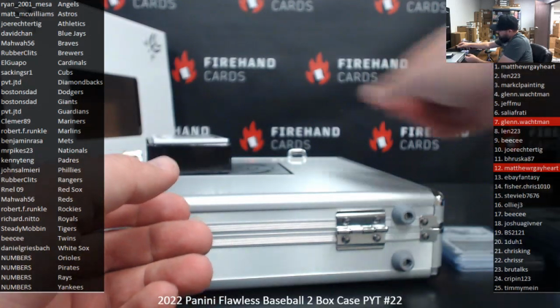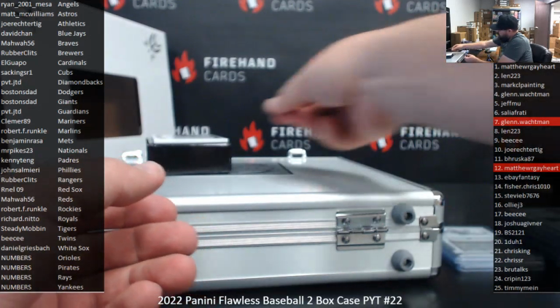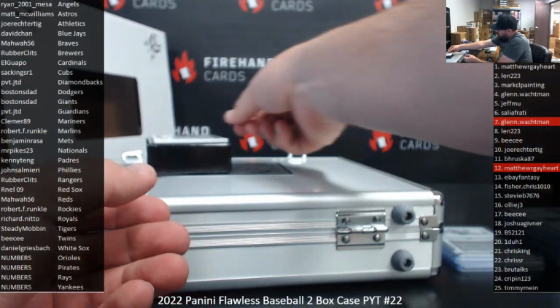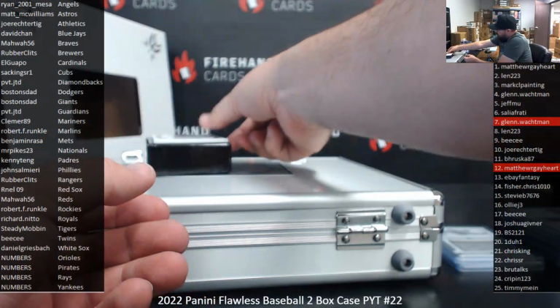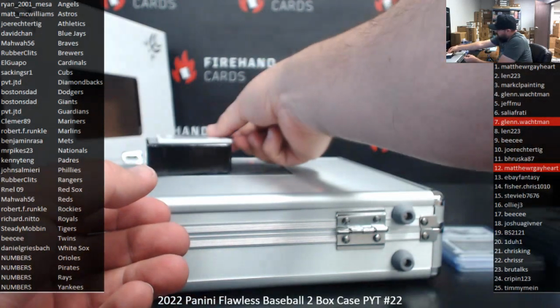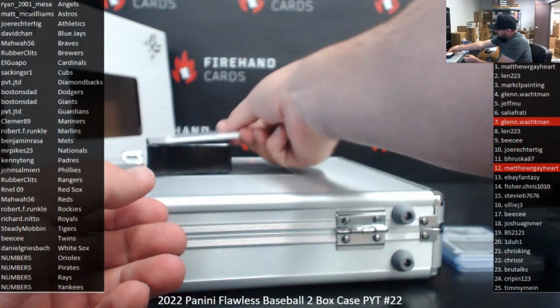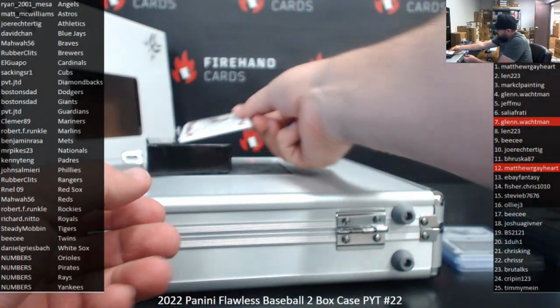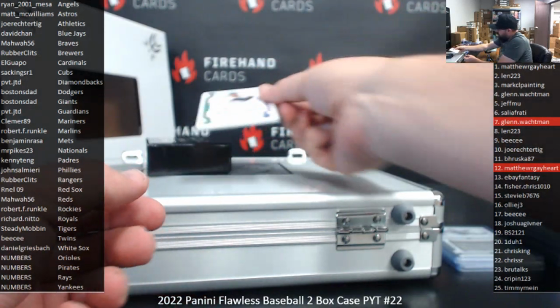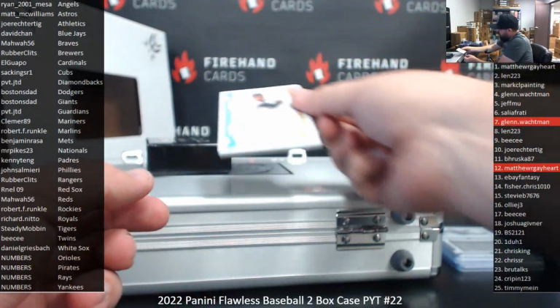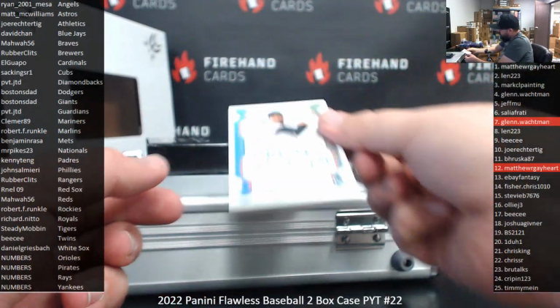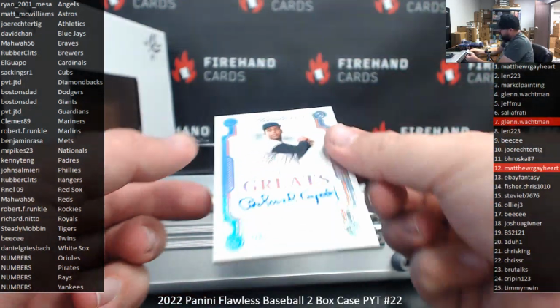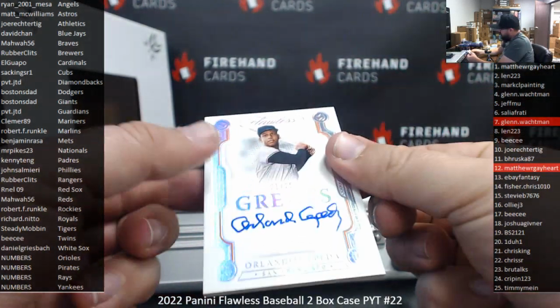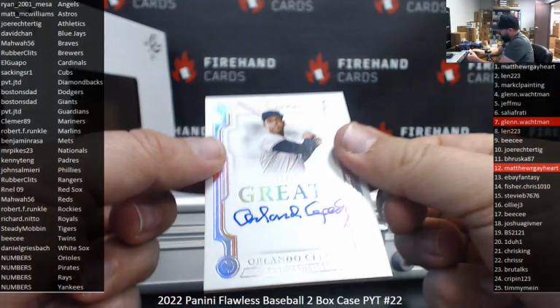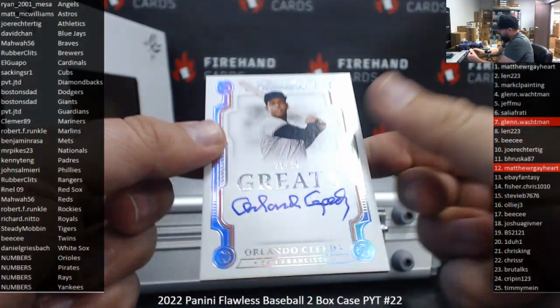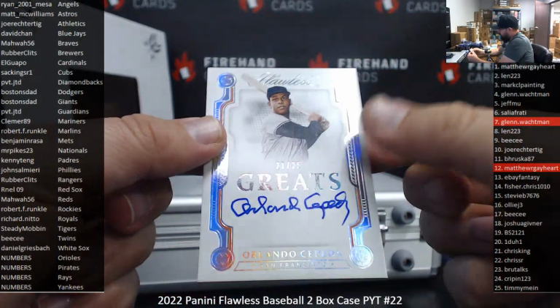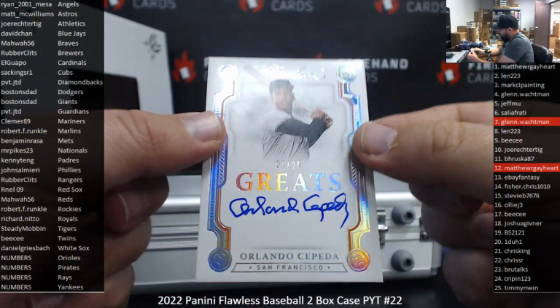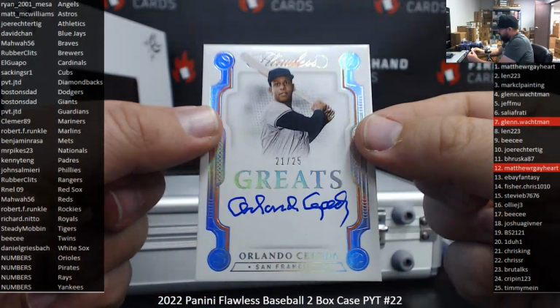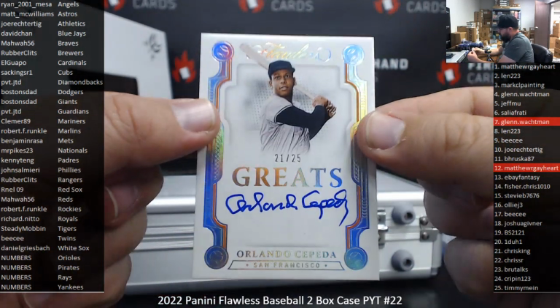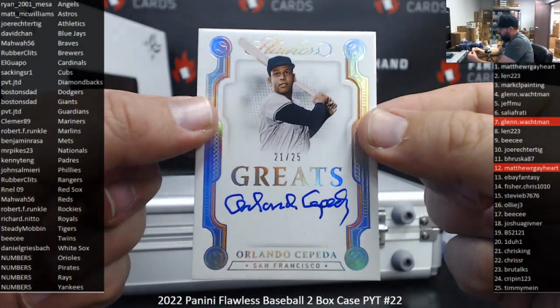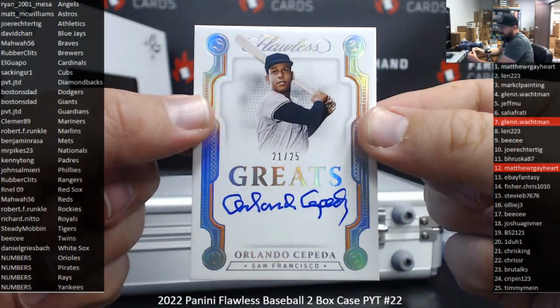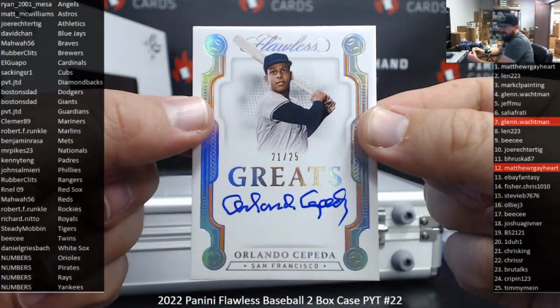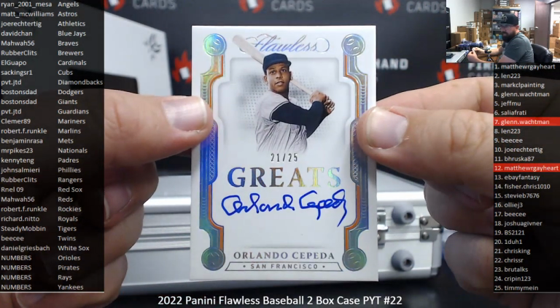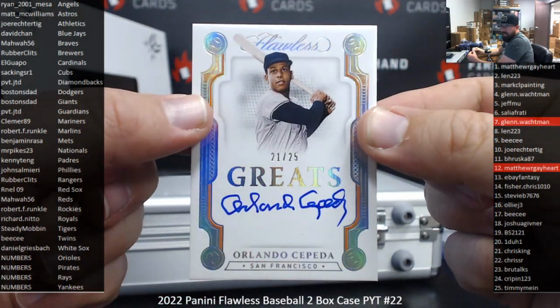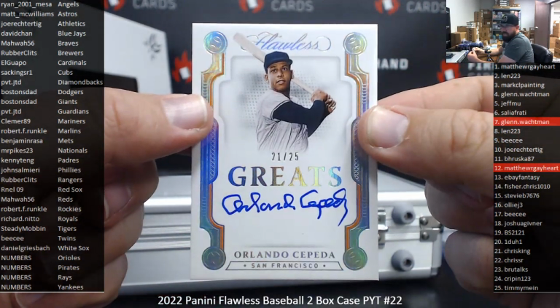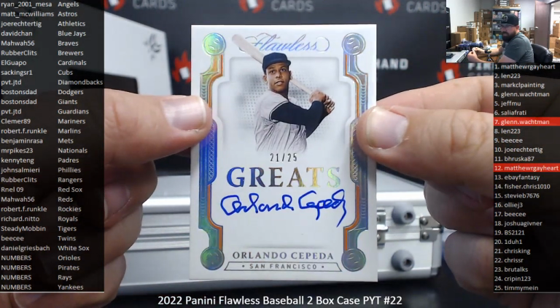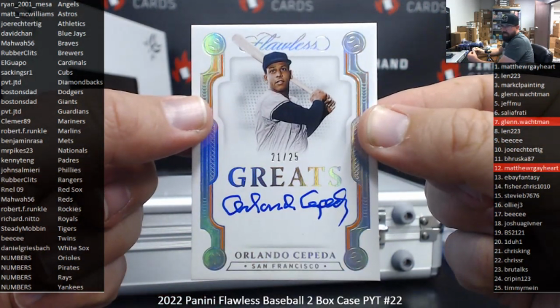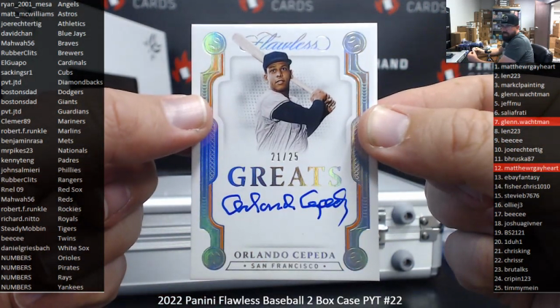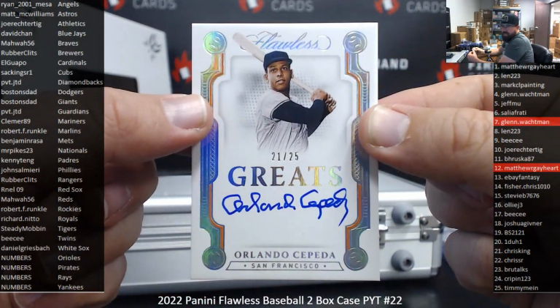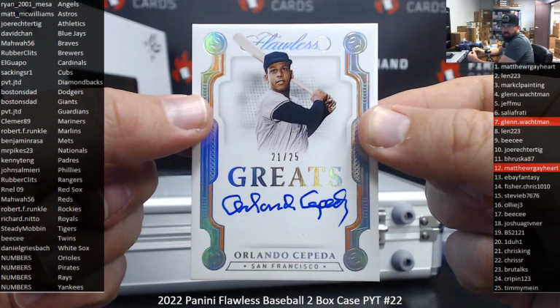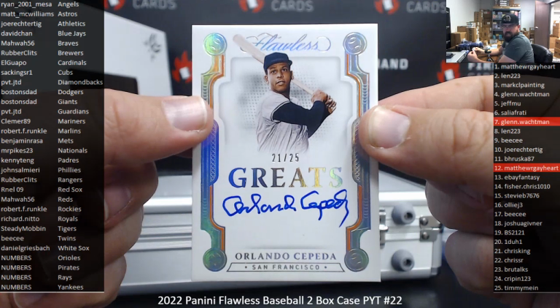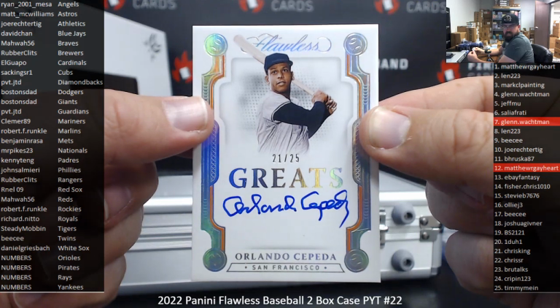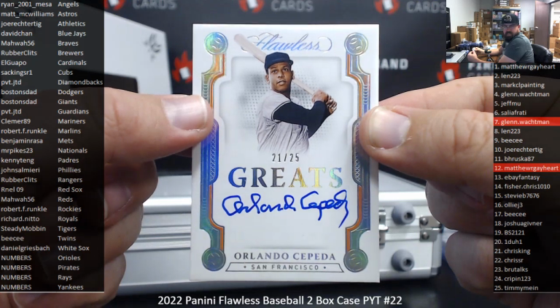Got a Gratesout of Orlando Cepeda at 21-25 for the Giants — Boston's Dad.